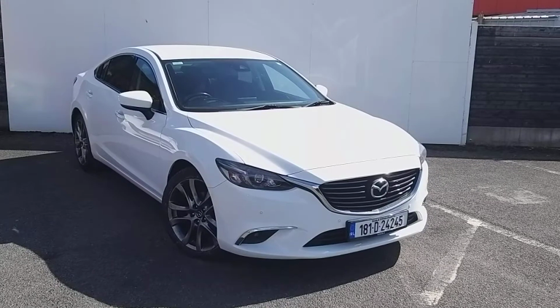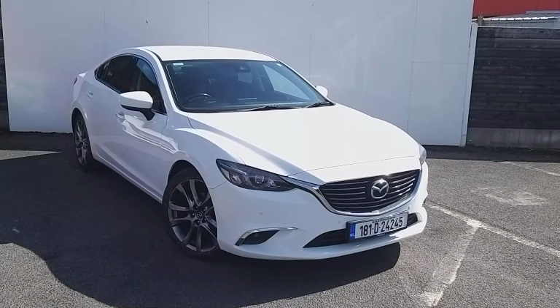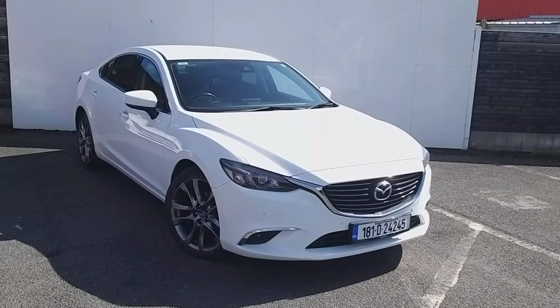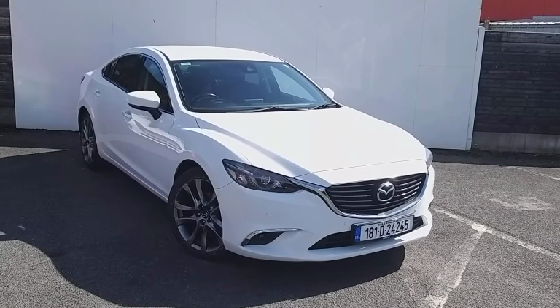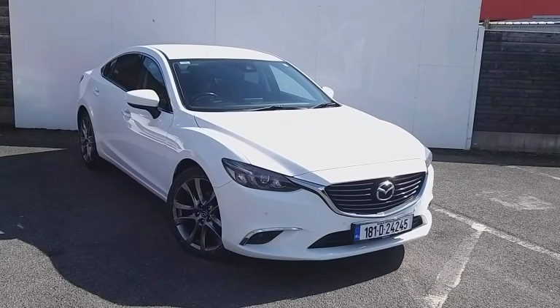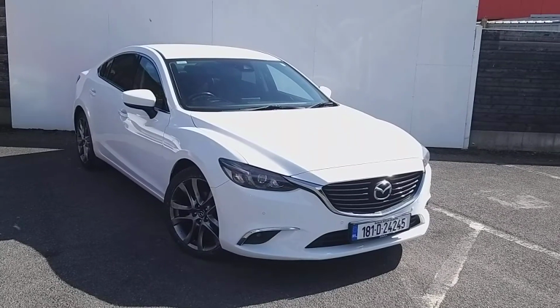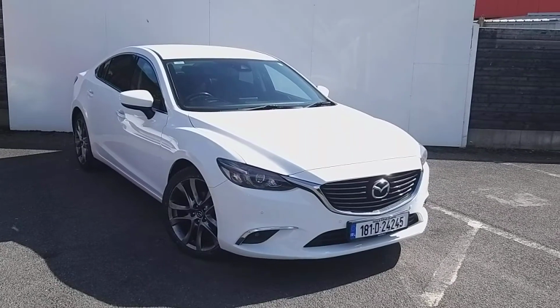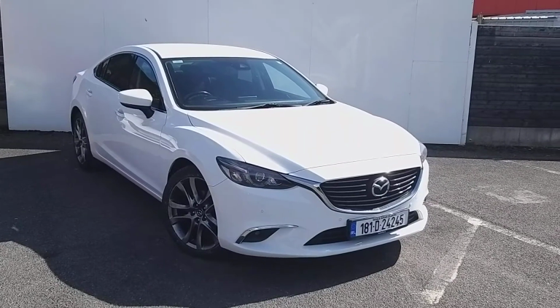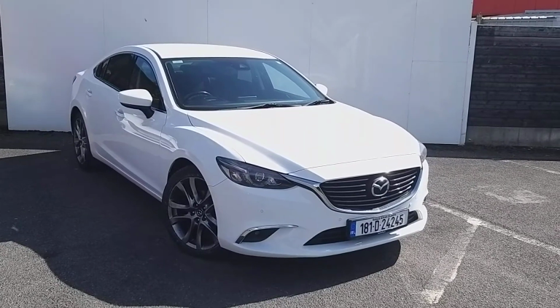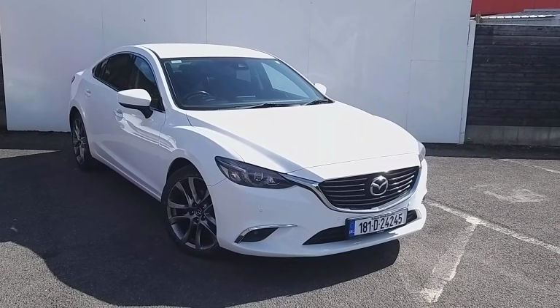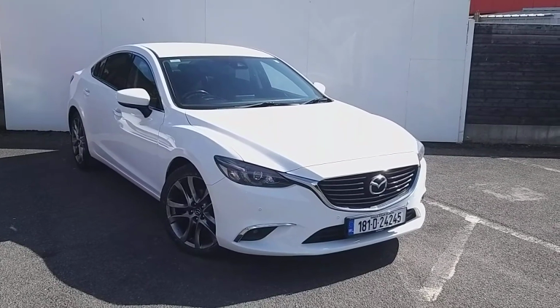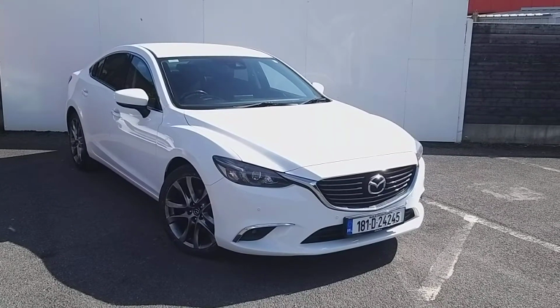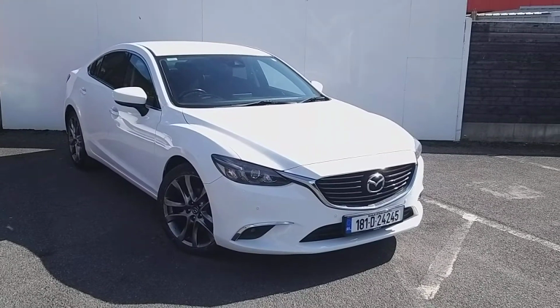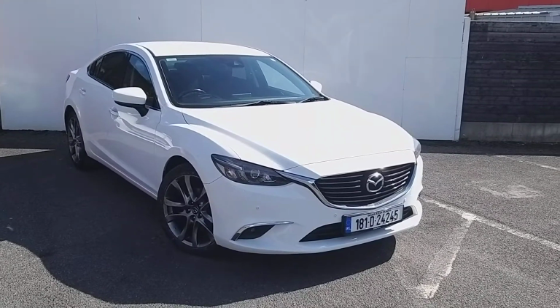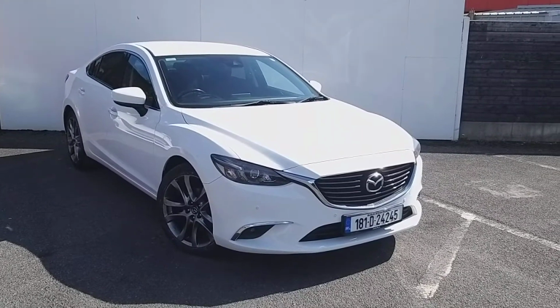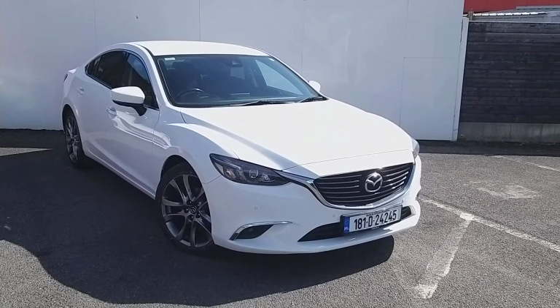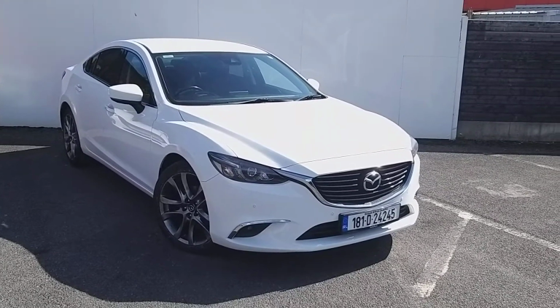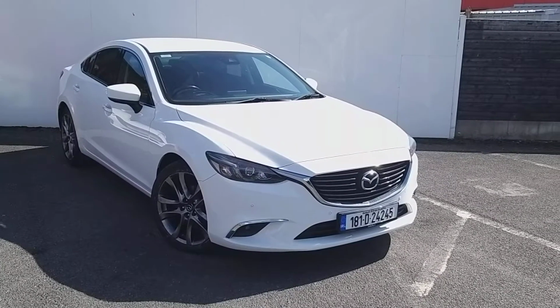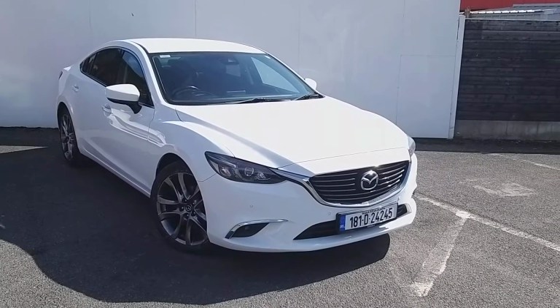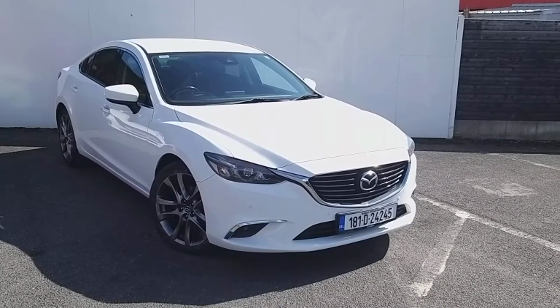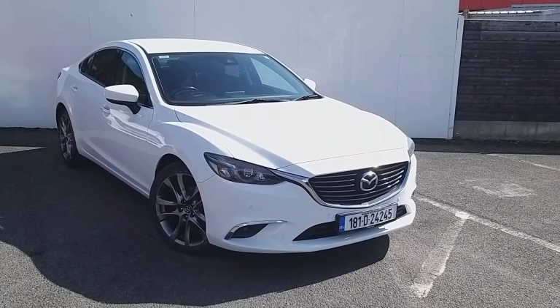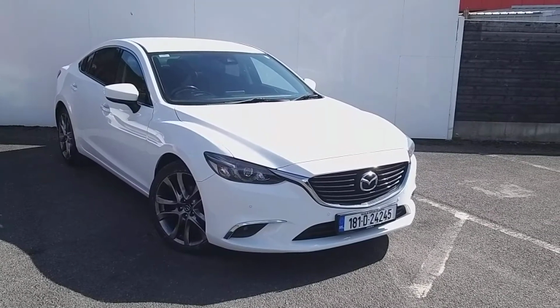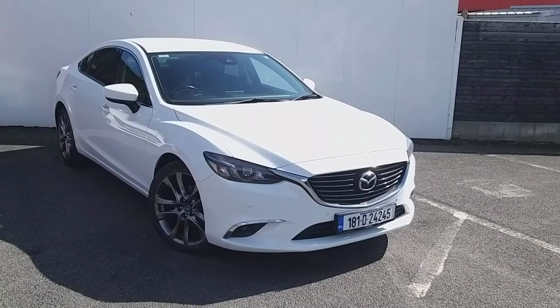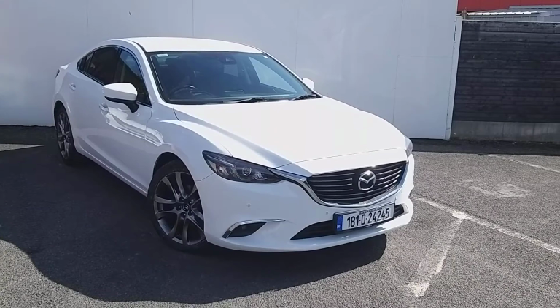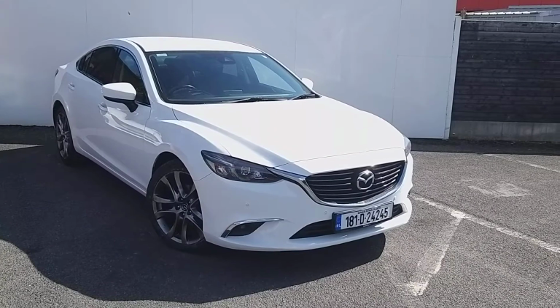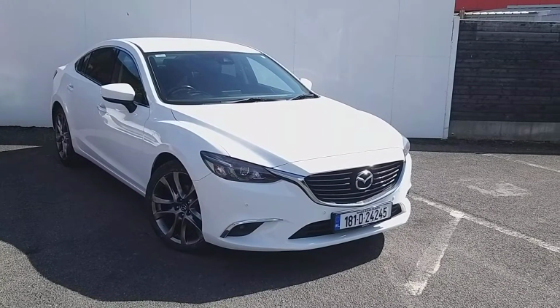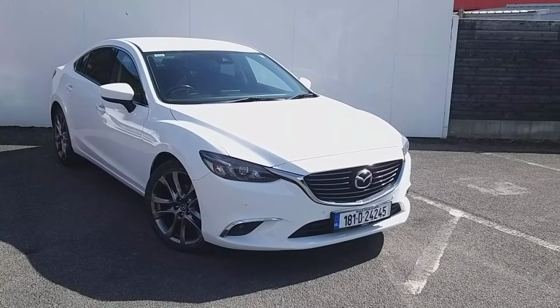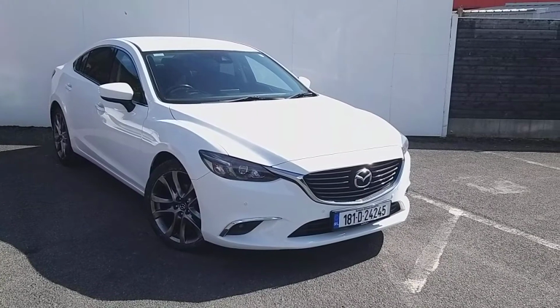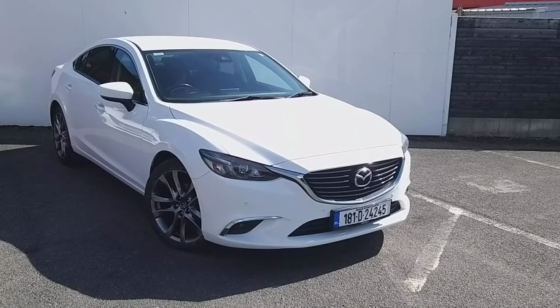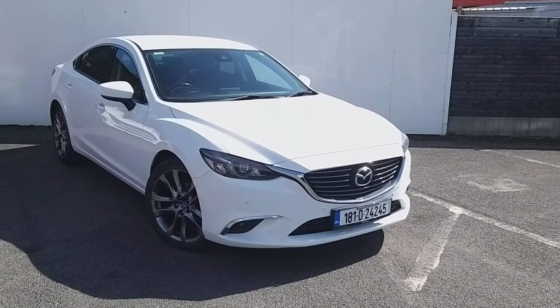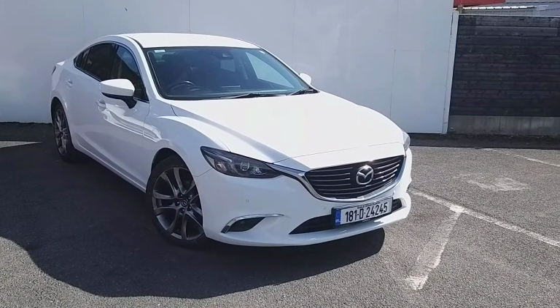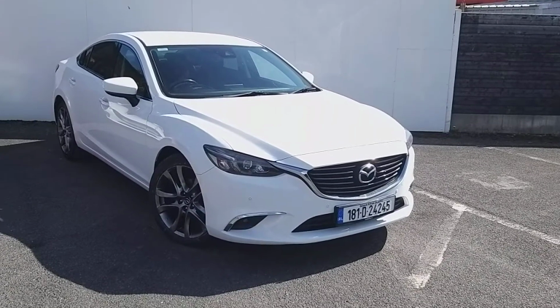For any further inquiry or a test drive, please call our sales team today on 018503939.